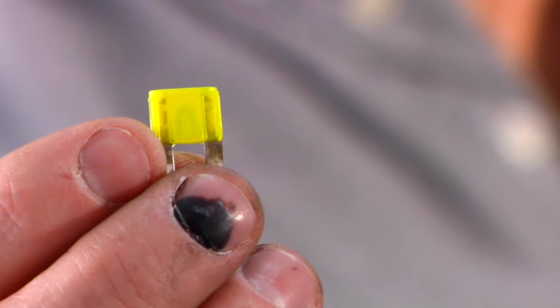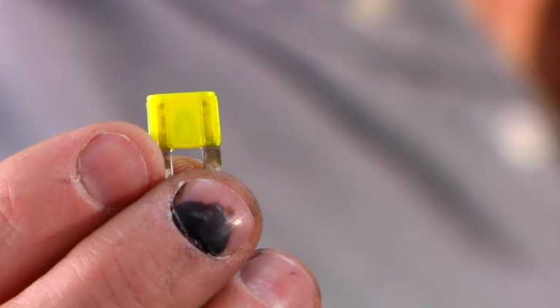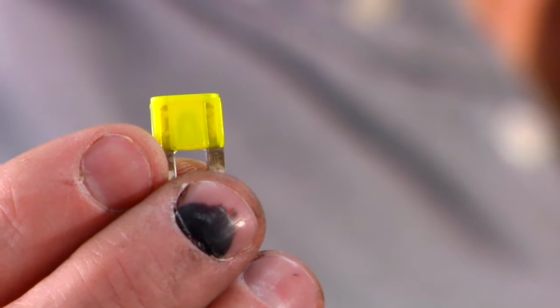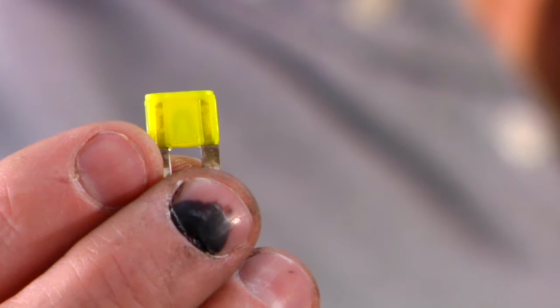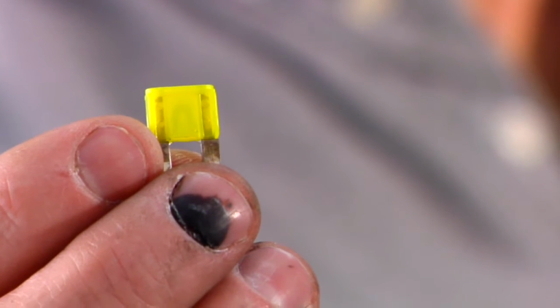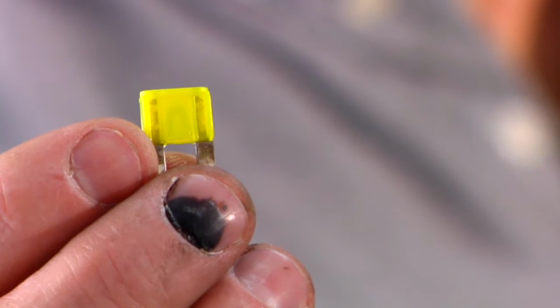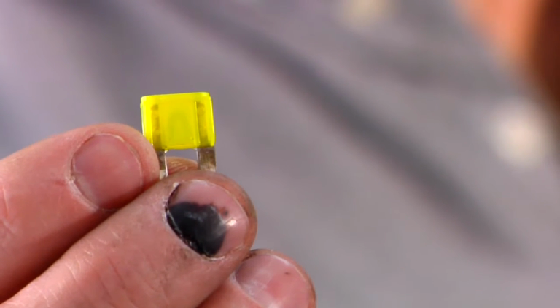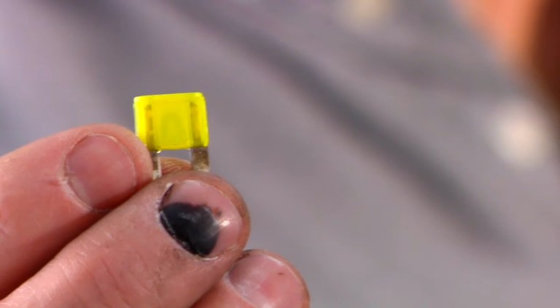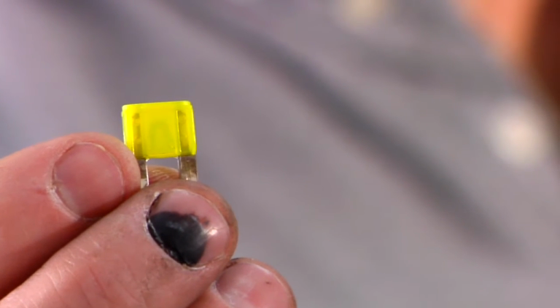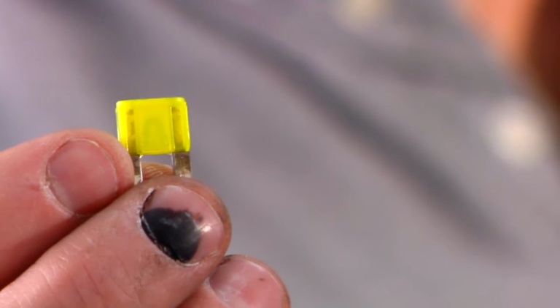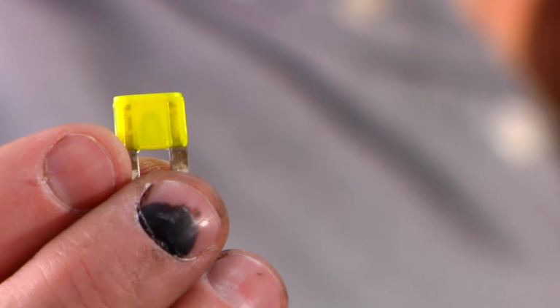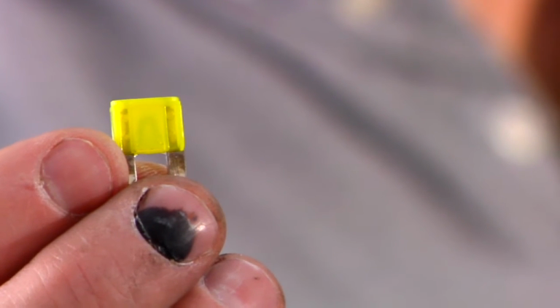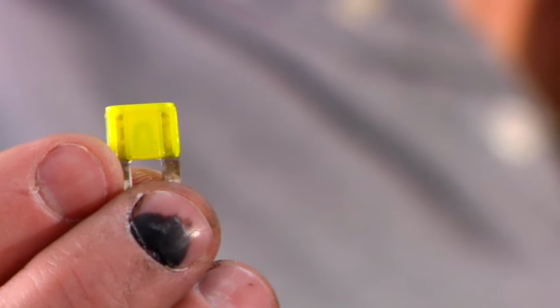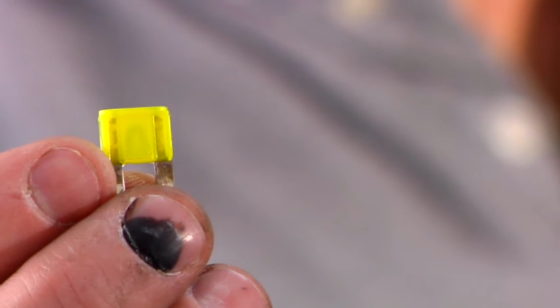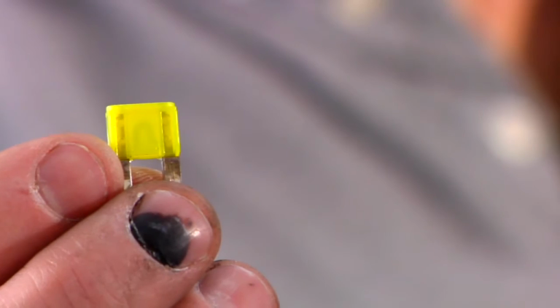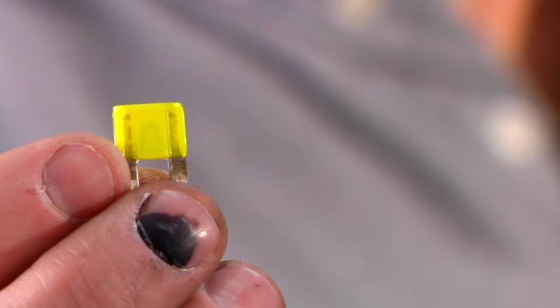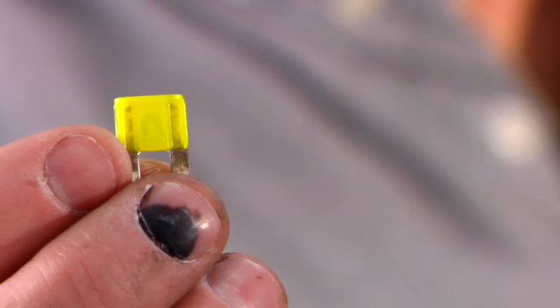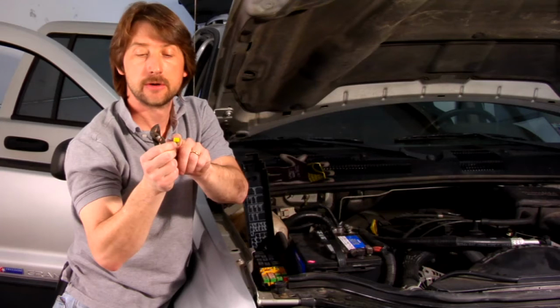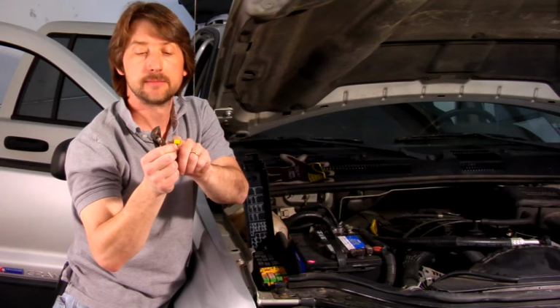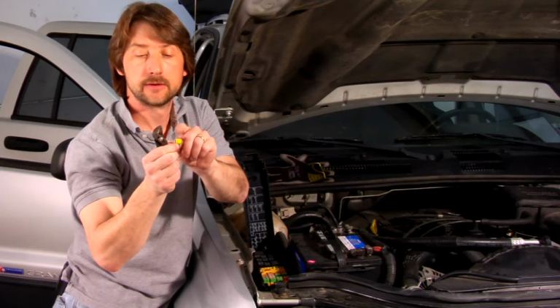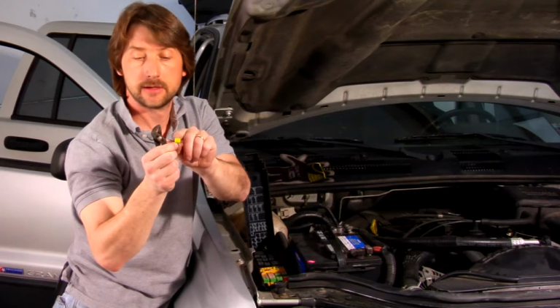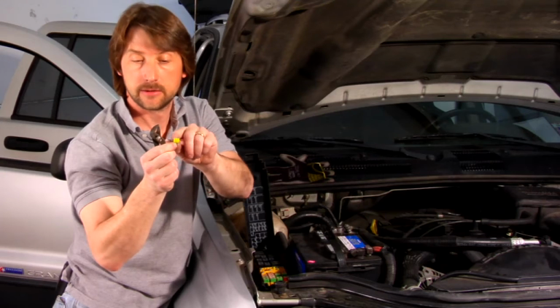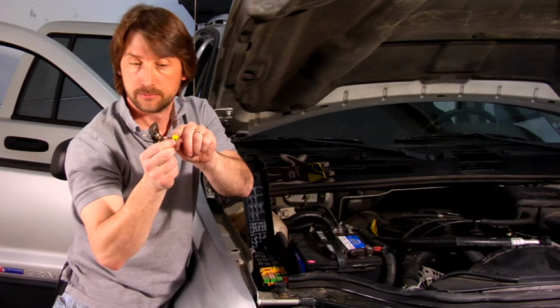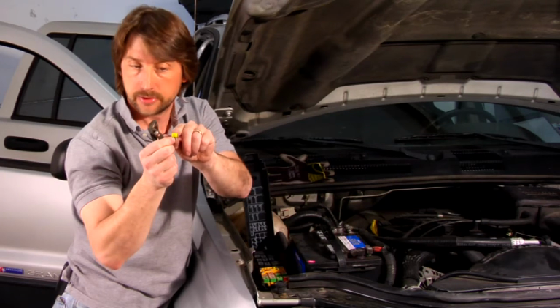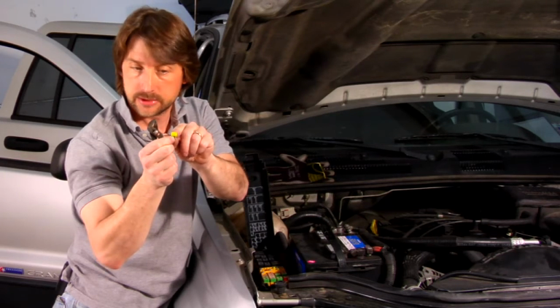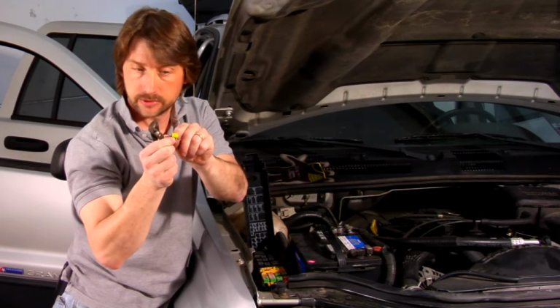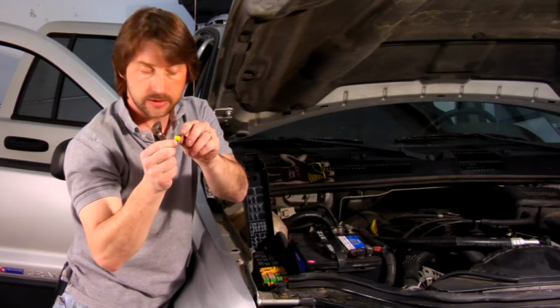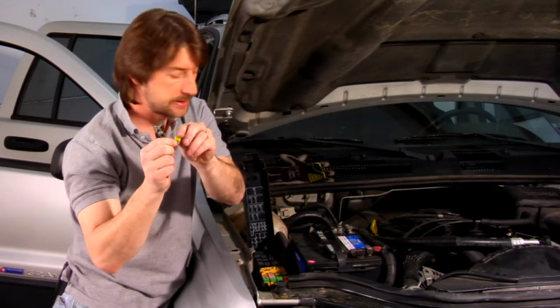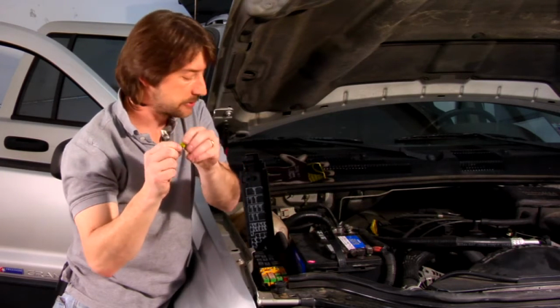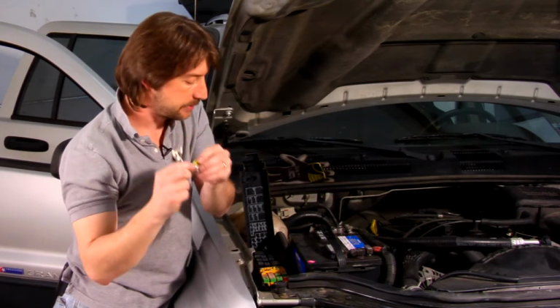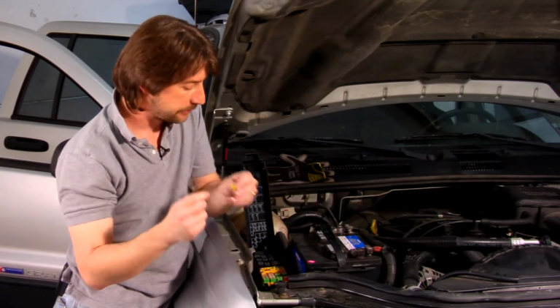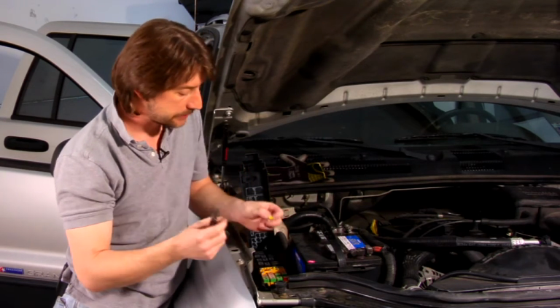You just want to look at the bridge on the inside and just make sure it's not separated. You will be able to tell when you get a blown fuse when you pull it out — it's going to be charred in the middle and that little bridge going across the center is going to be broken.